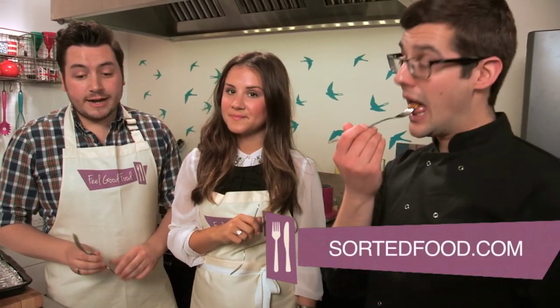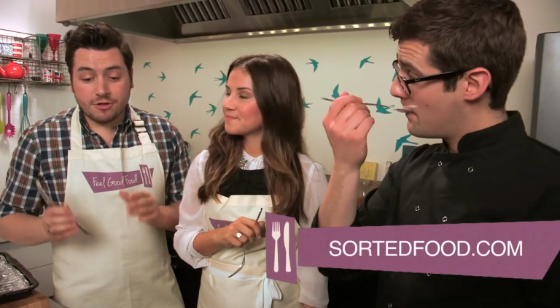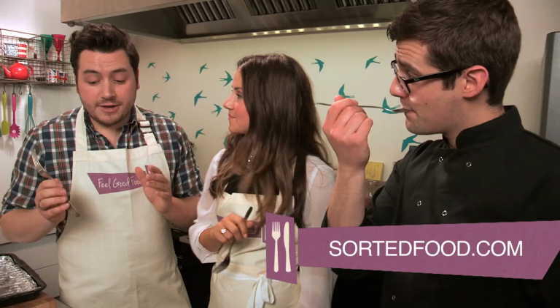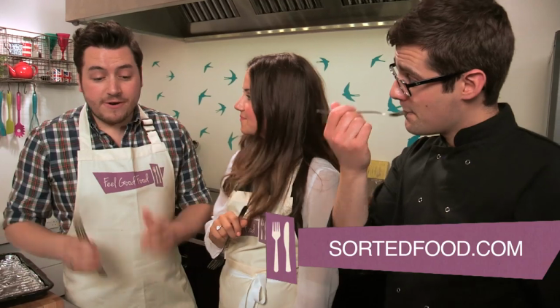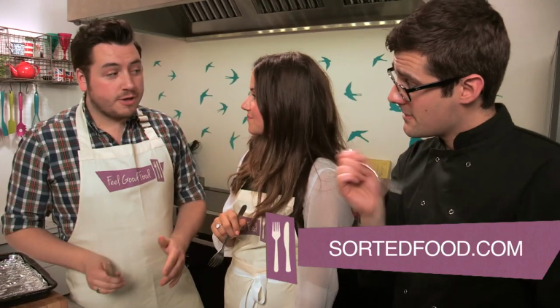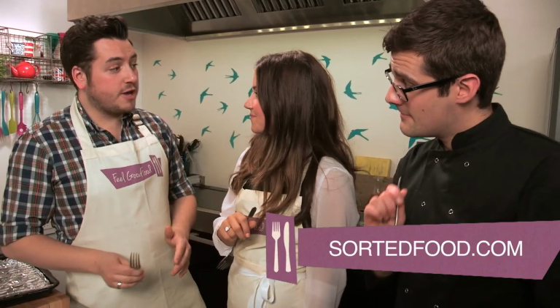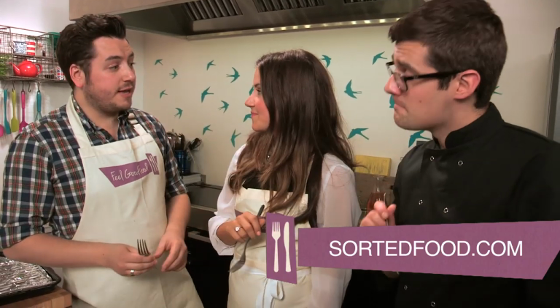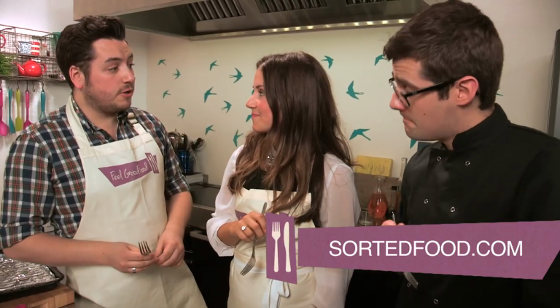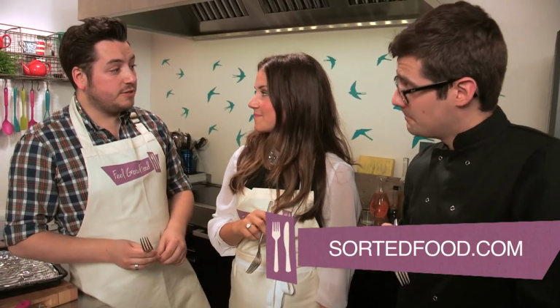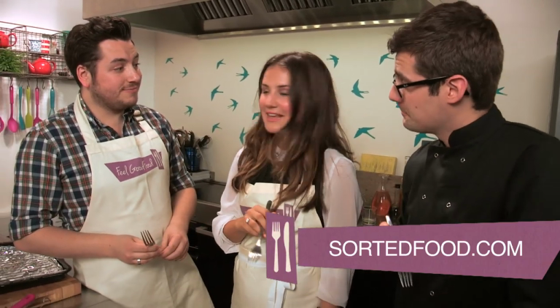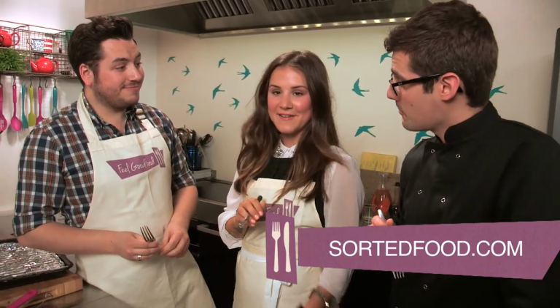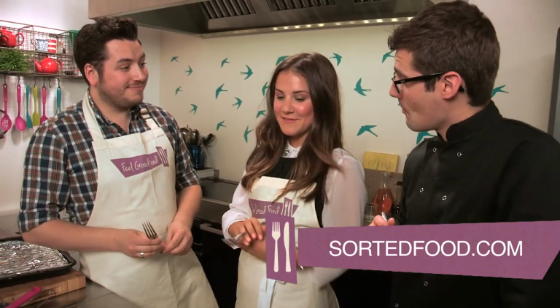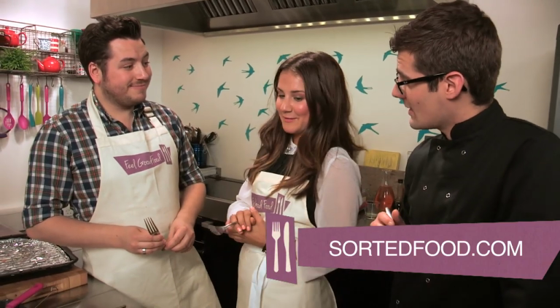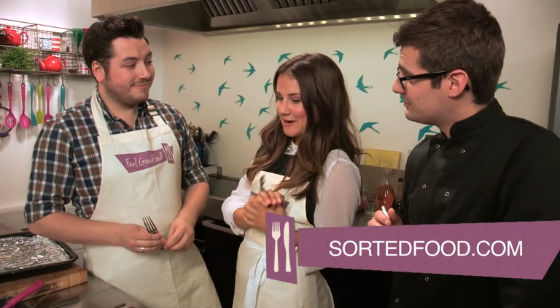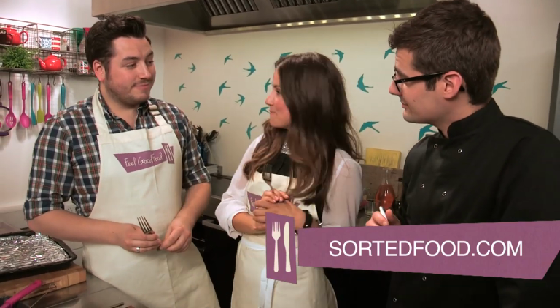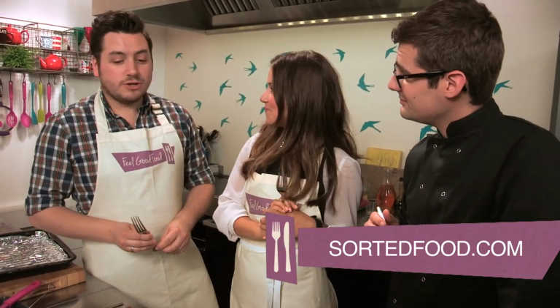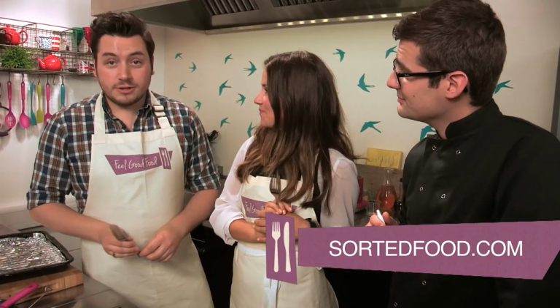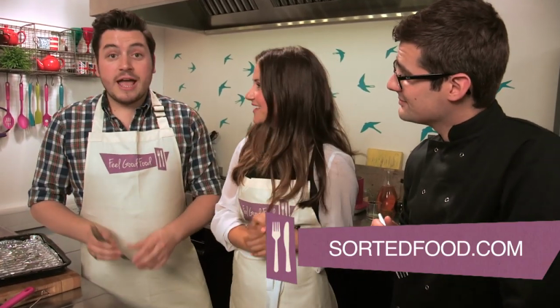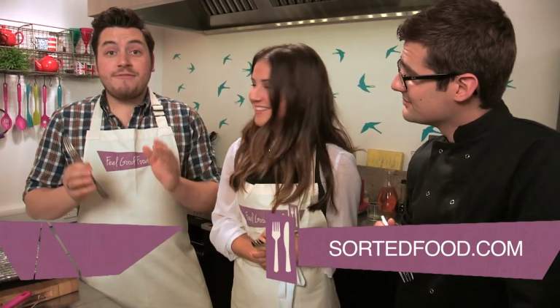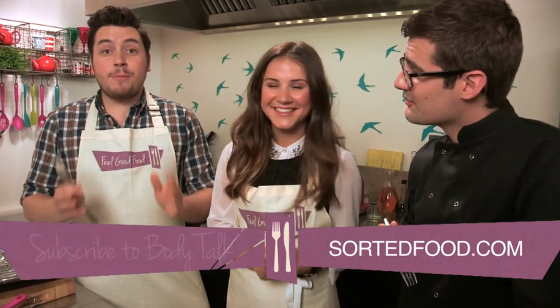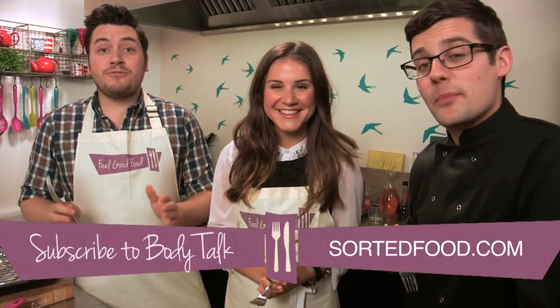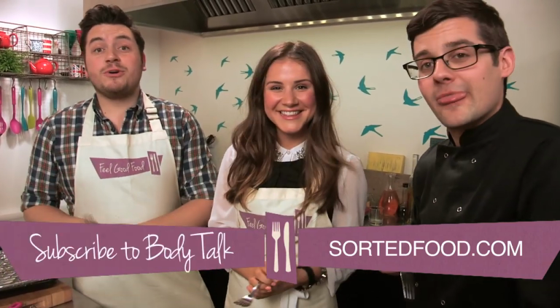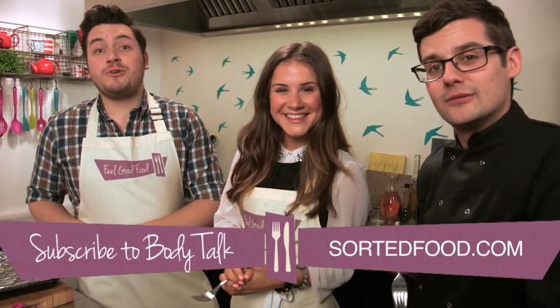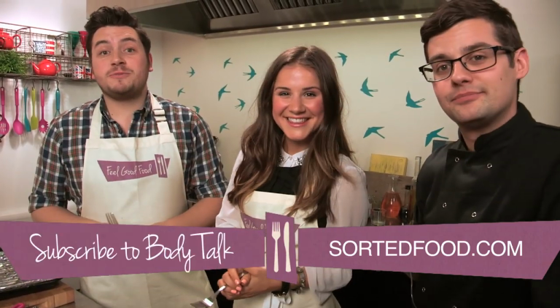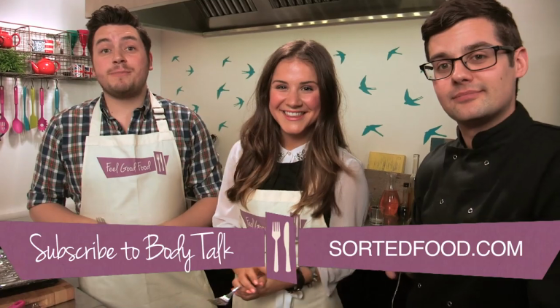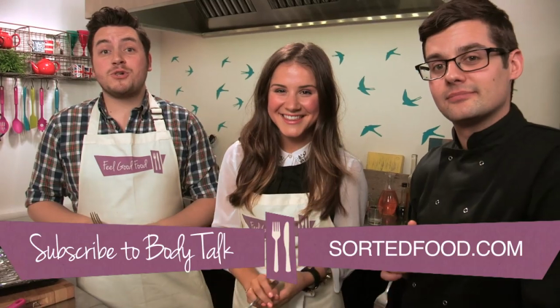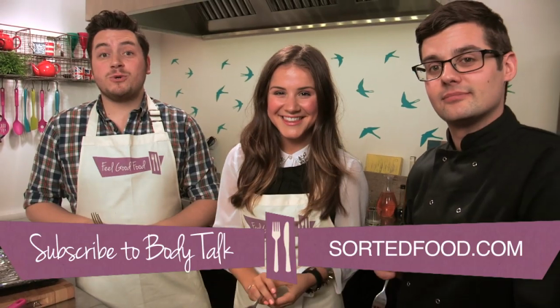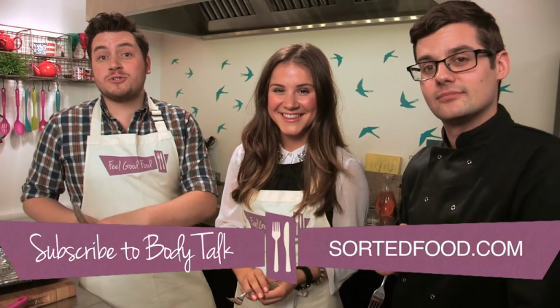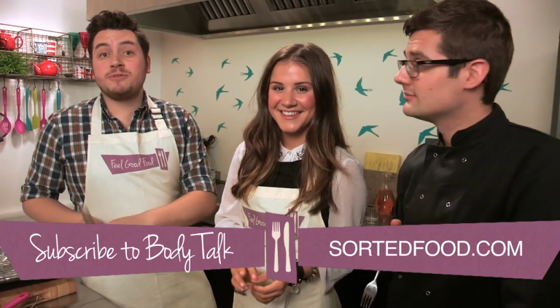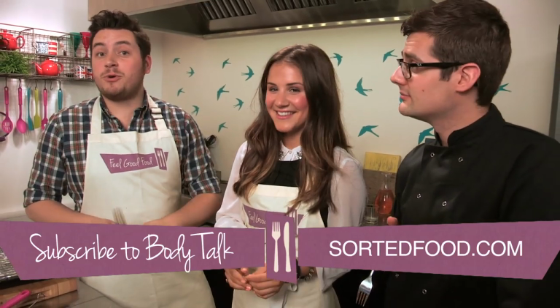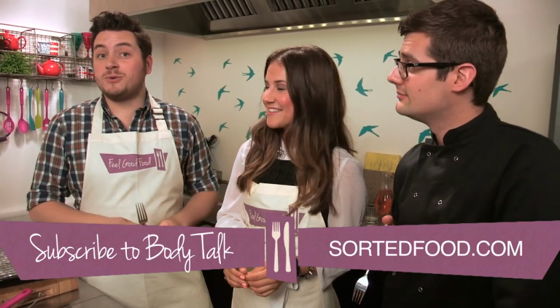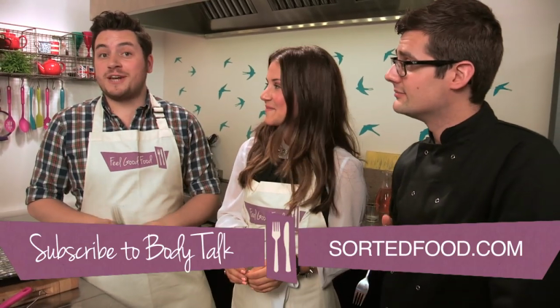Thanks to Electra for coming down to cook with us — it was very yum. If you want more feel good food recipes, make sure you're subscribed to the Body Talk channel.